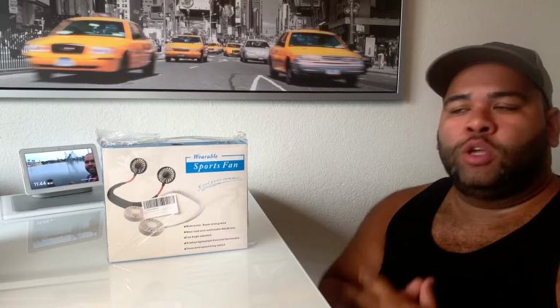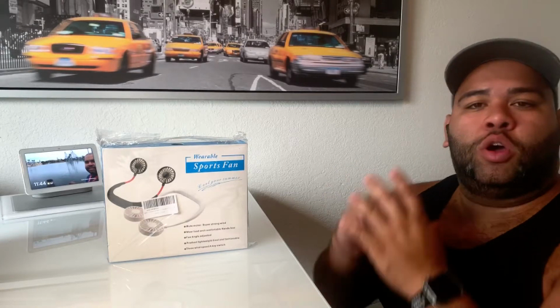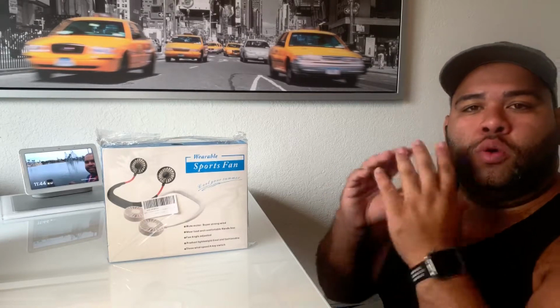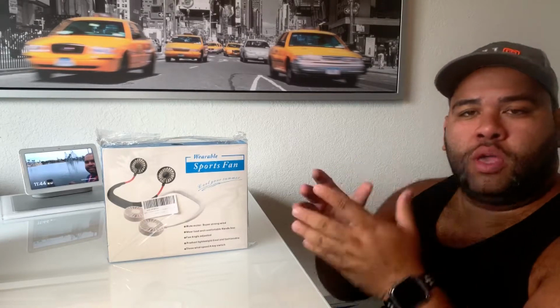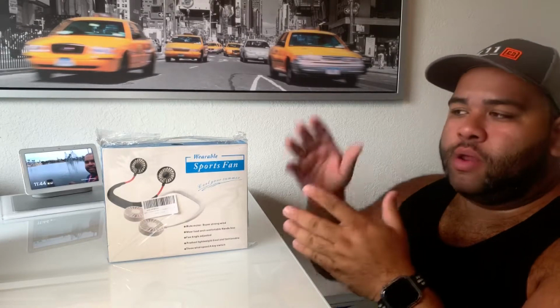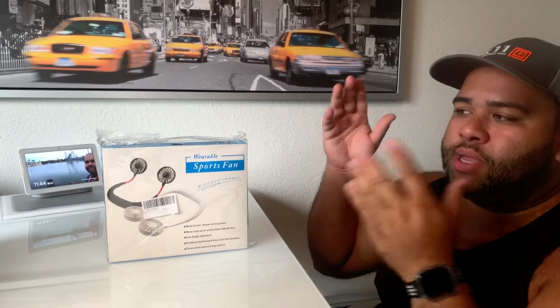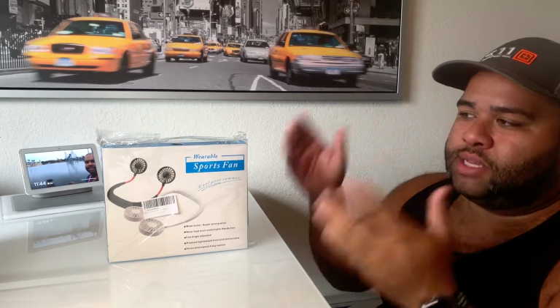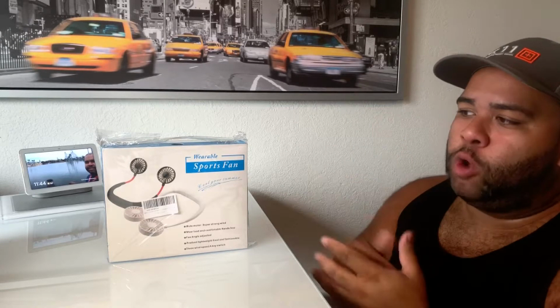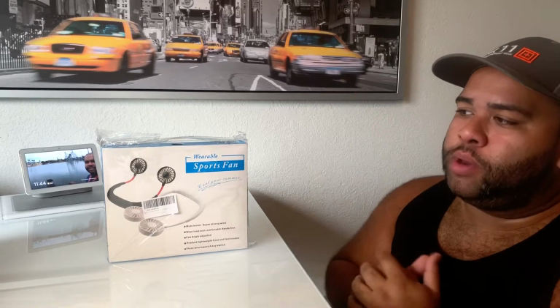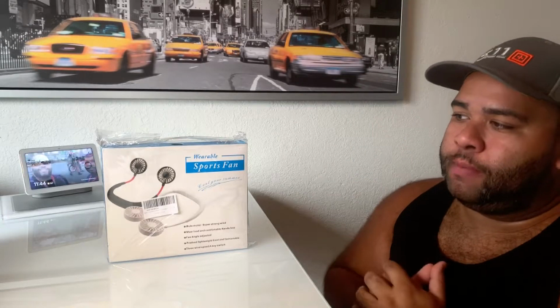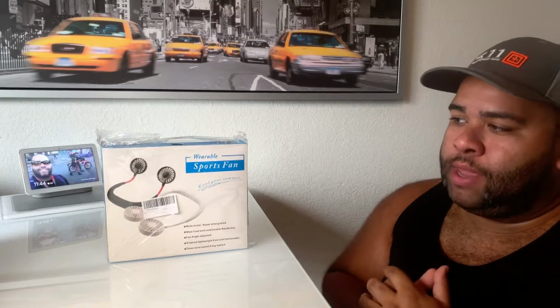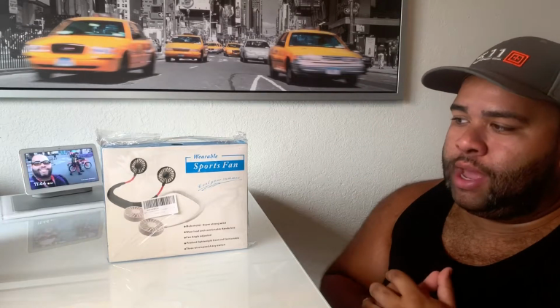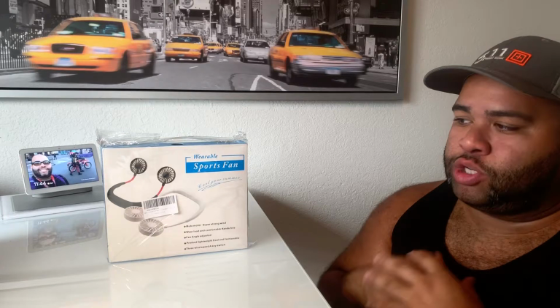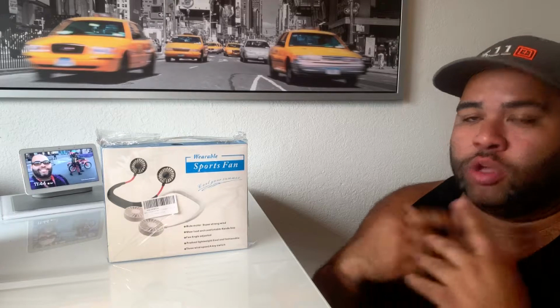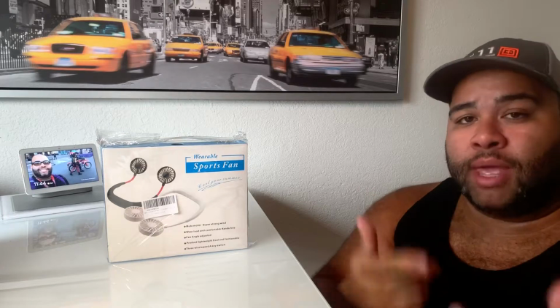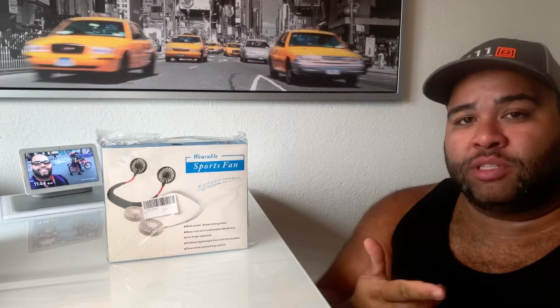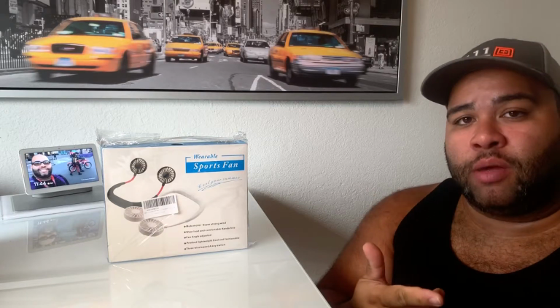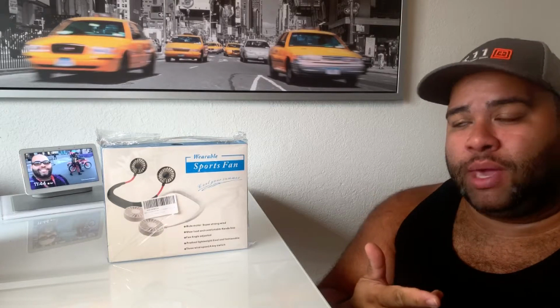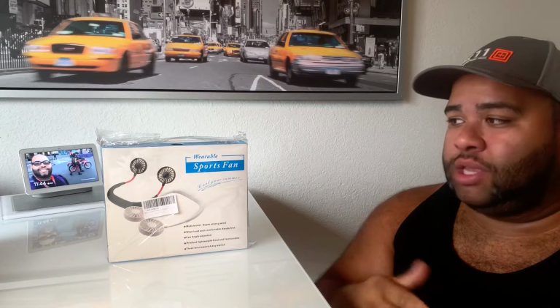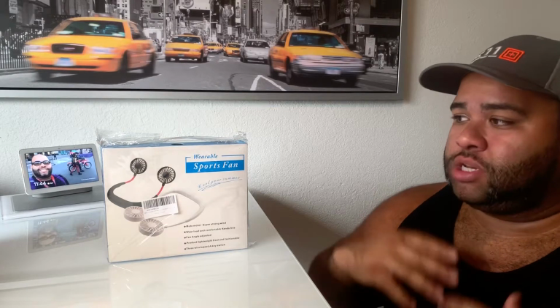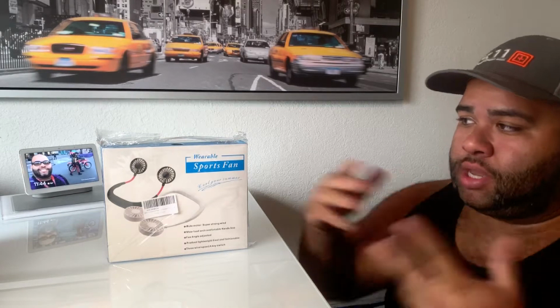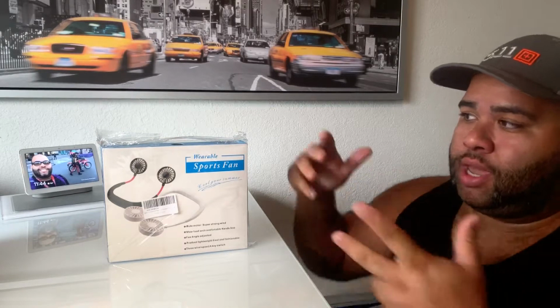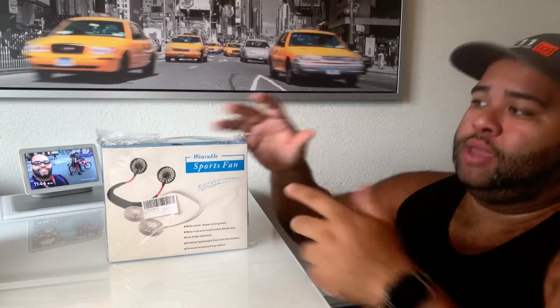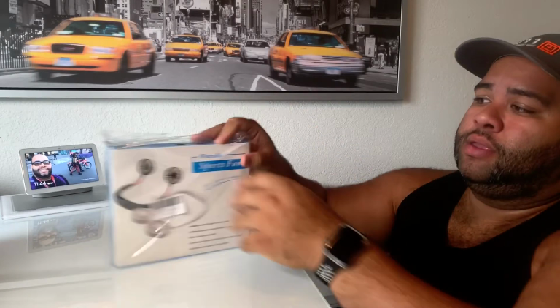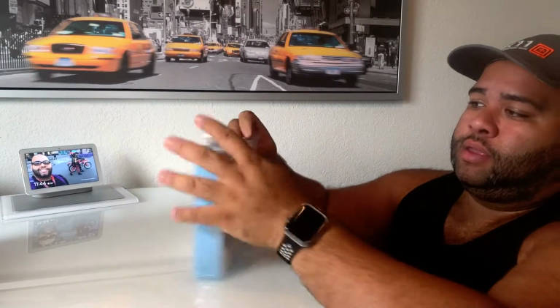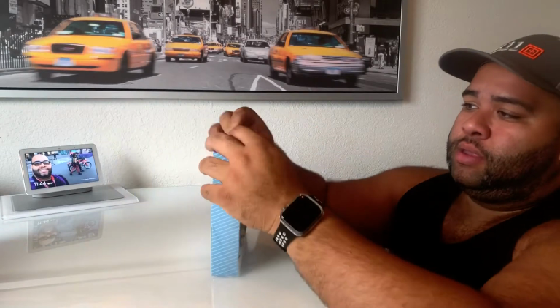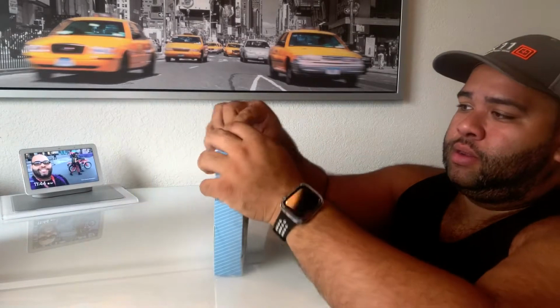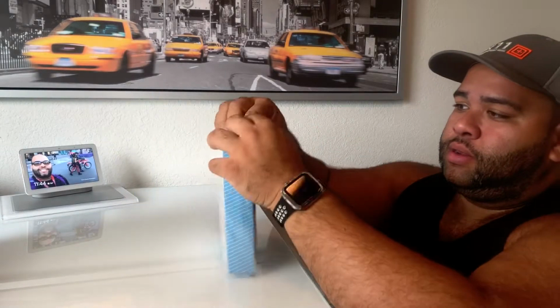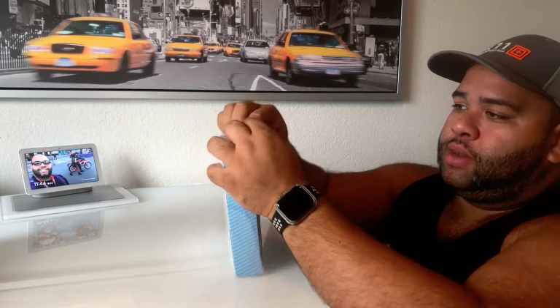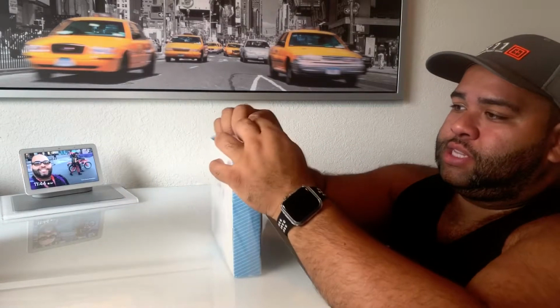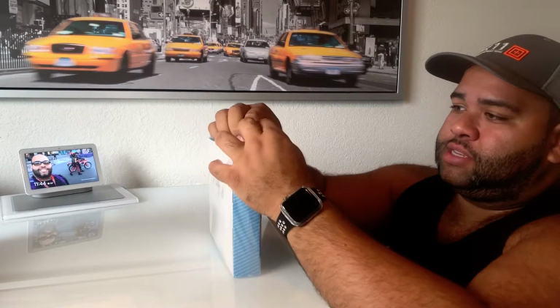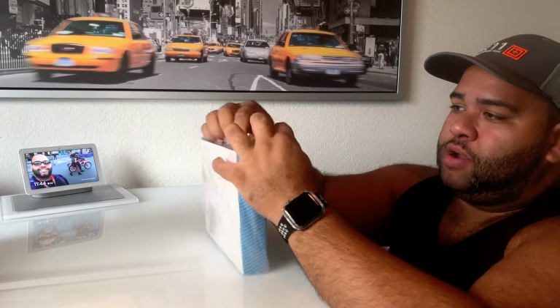So here it is. Let's open it up. I'll show you the Amazon page, and let's get started.